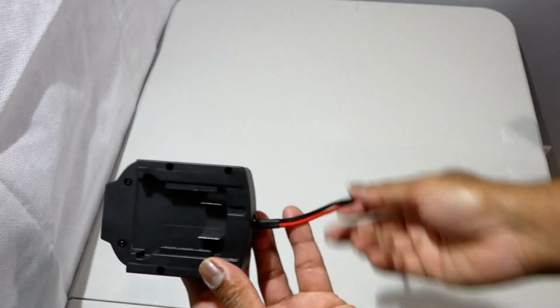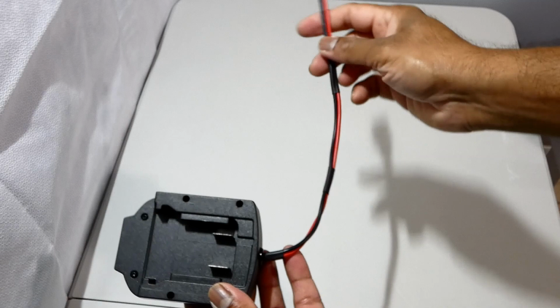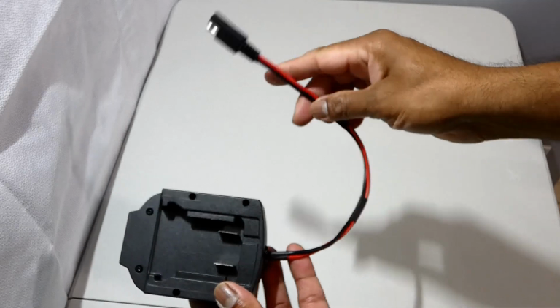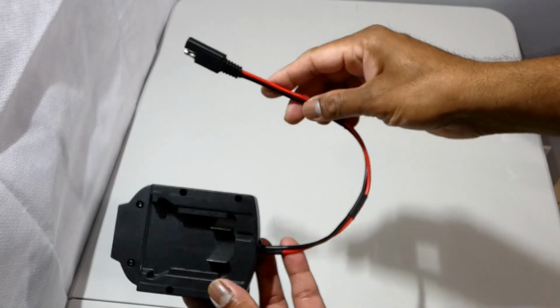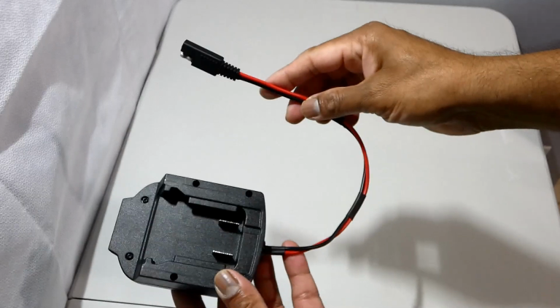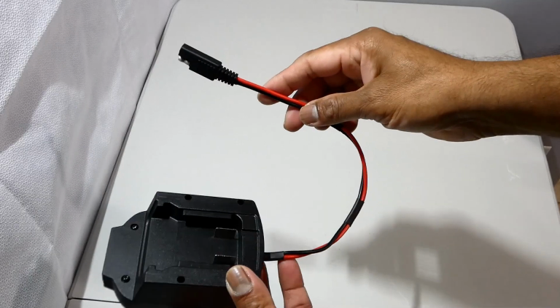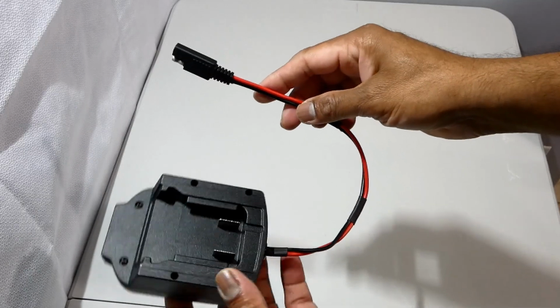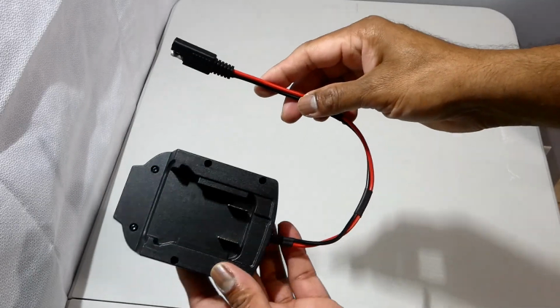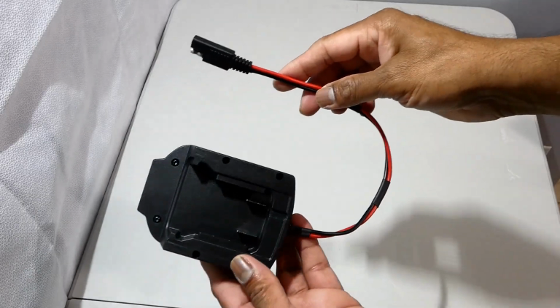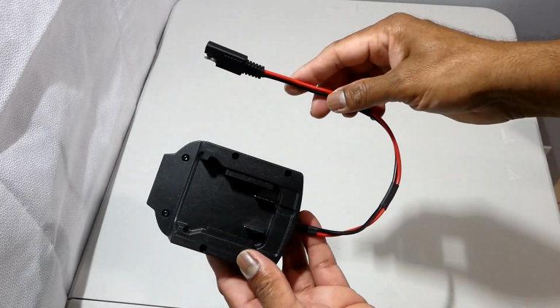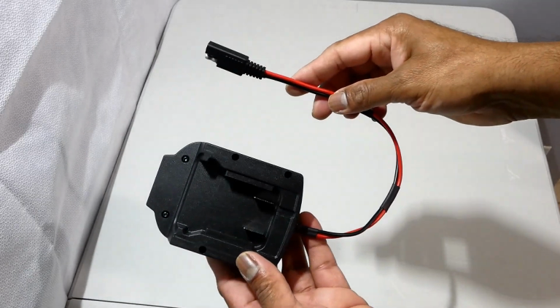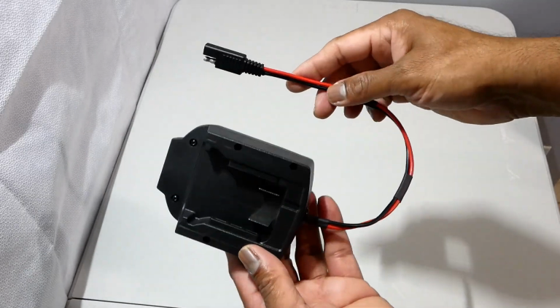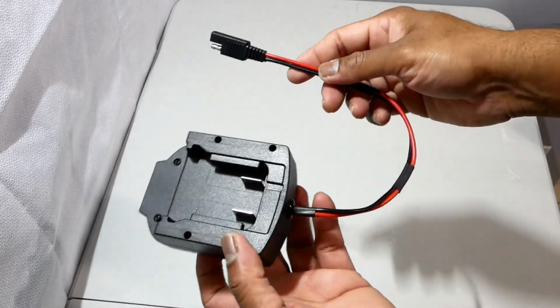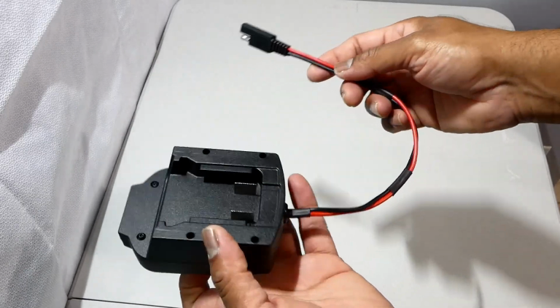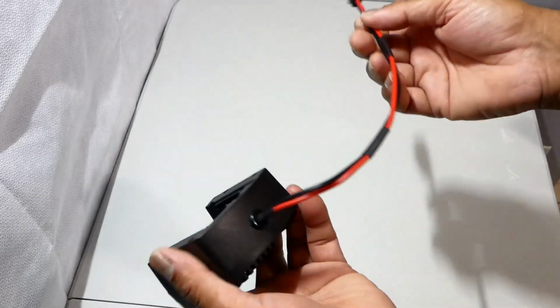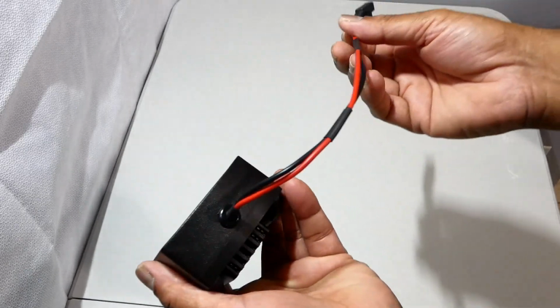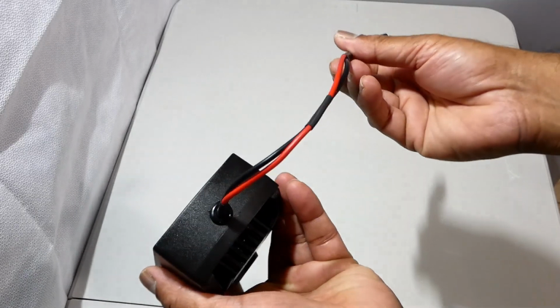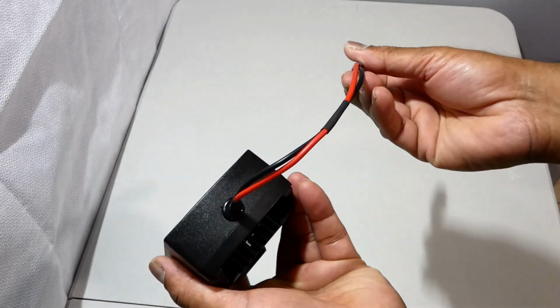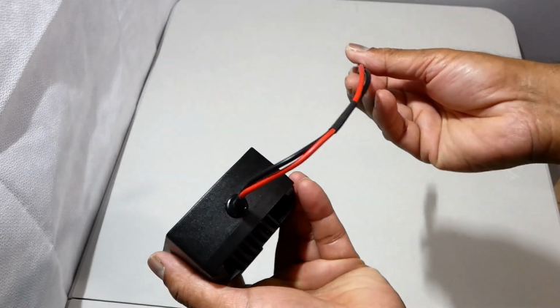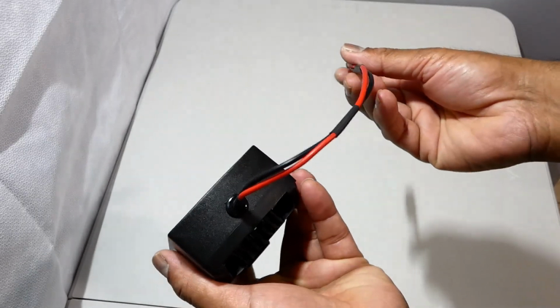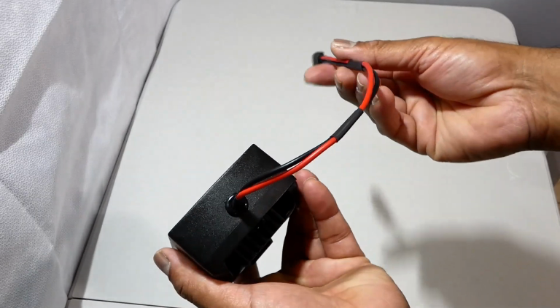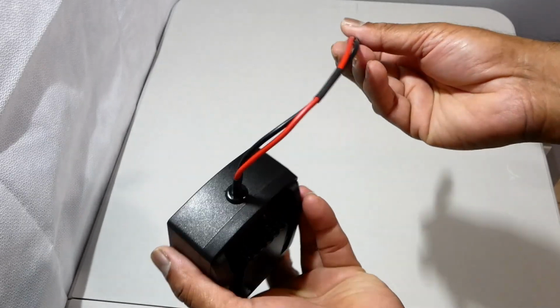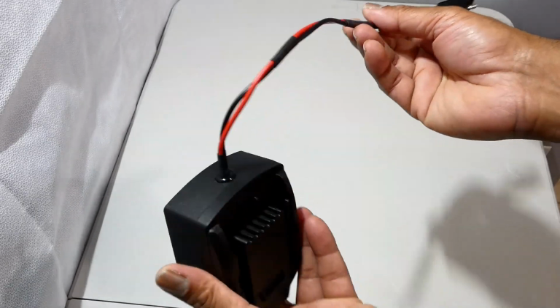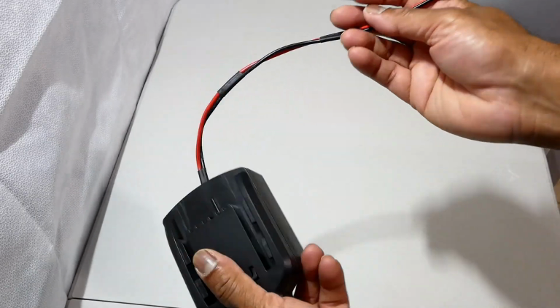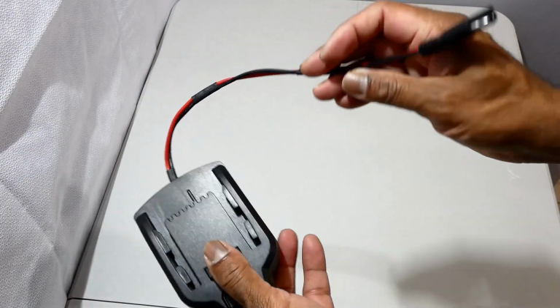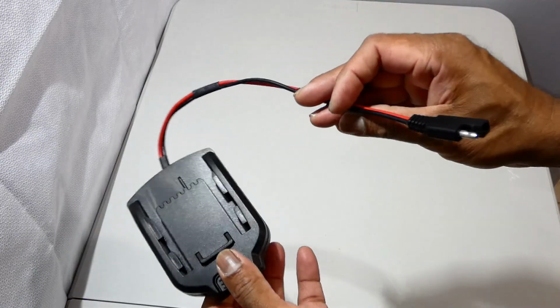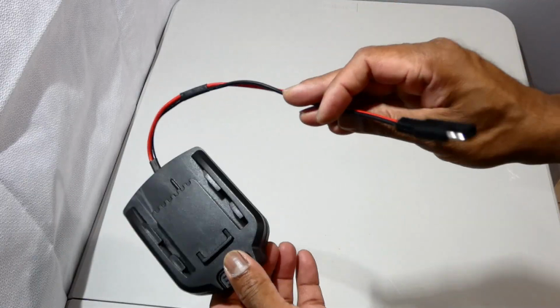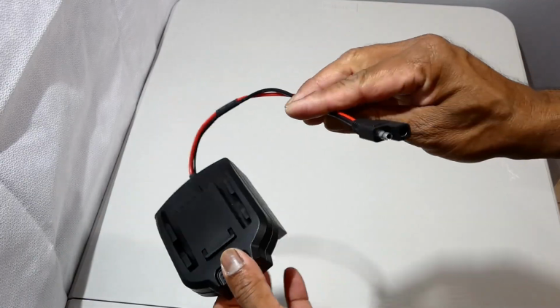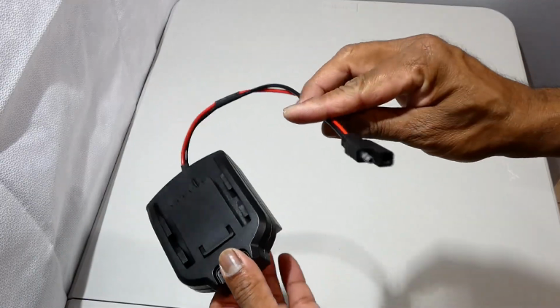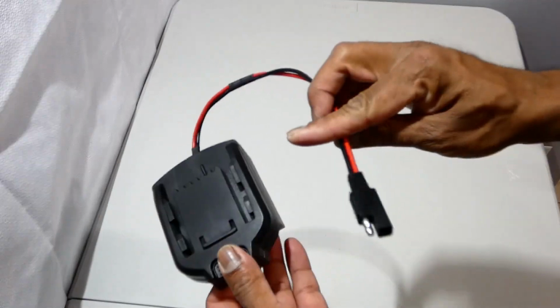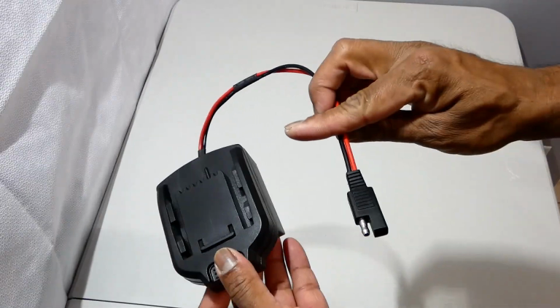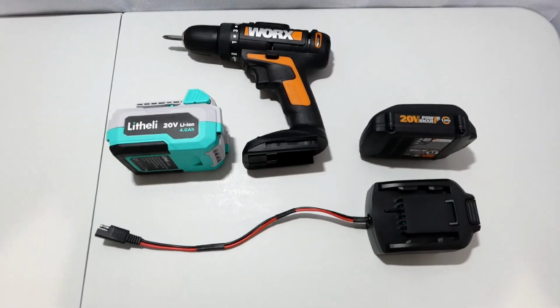Now I can use the battery adapter on the driver, or I can use the battery adapter to get the power directly from the battery for different uses.